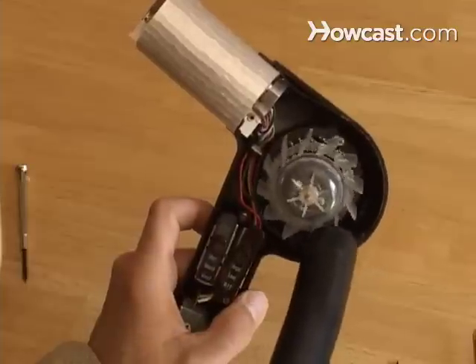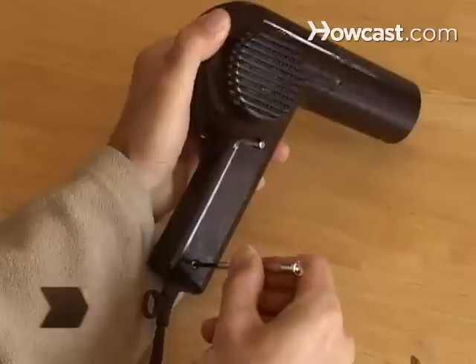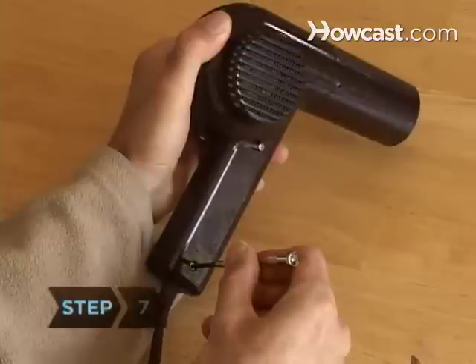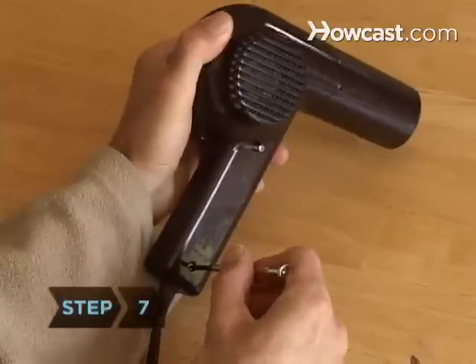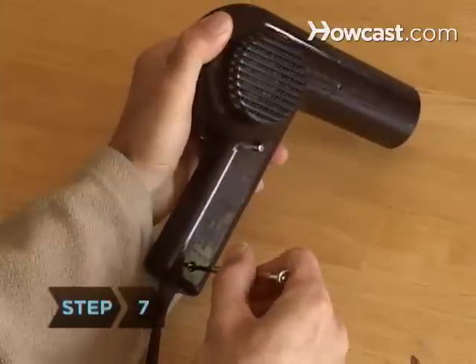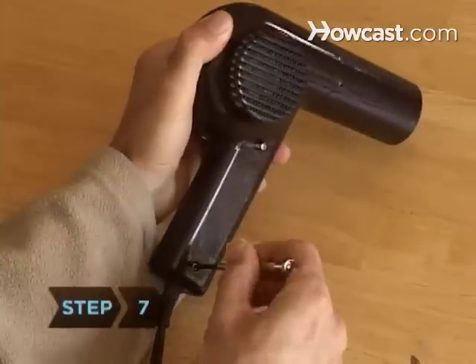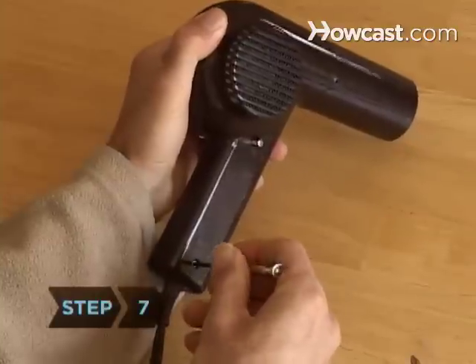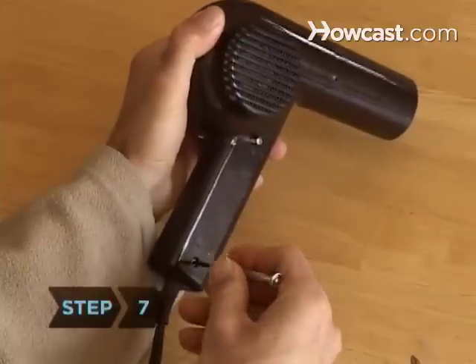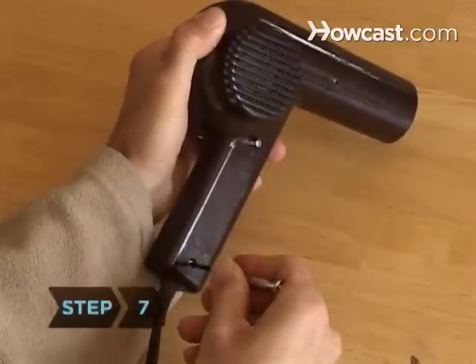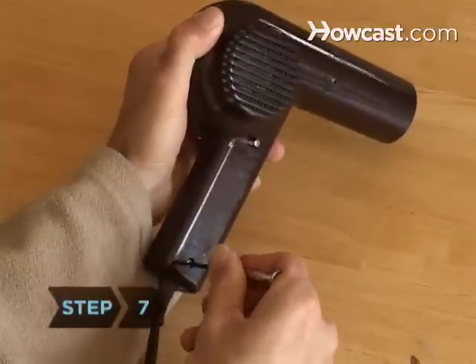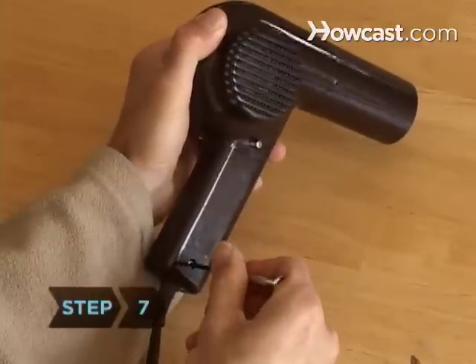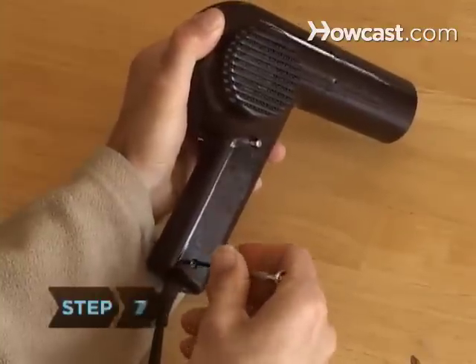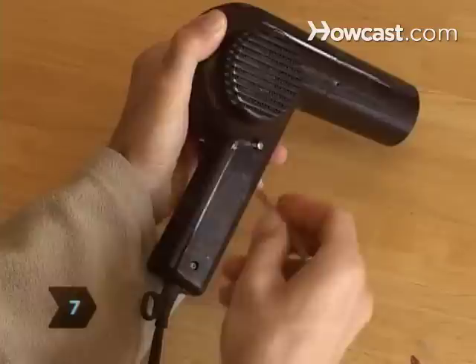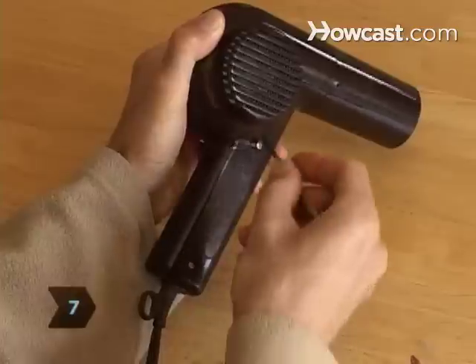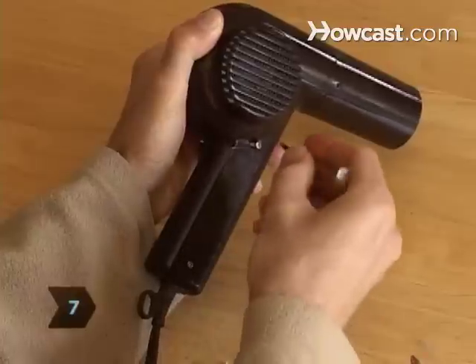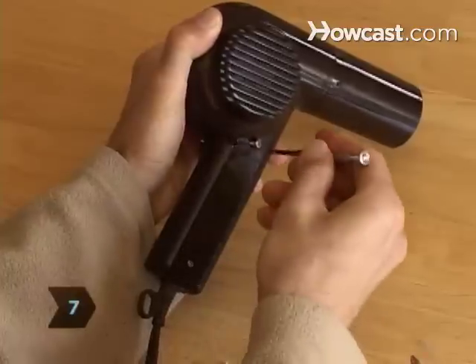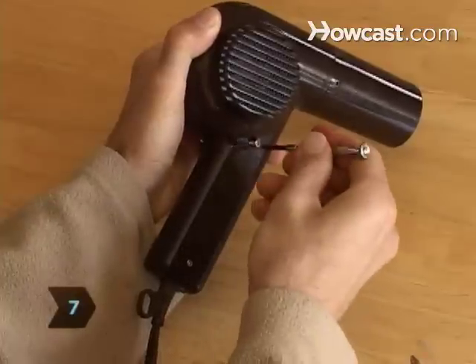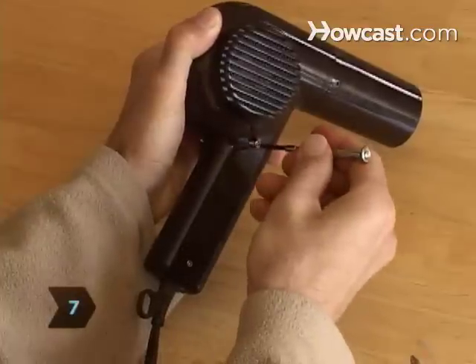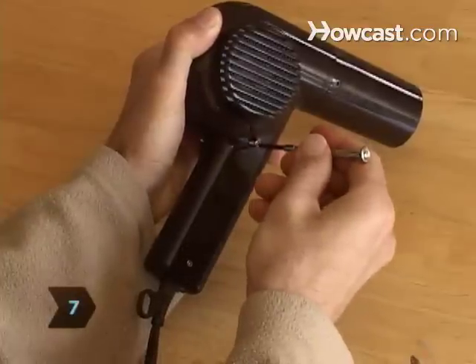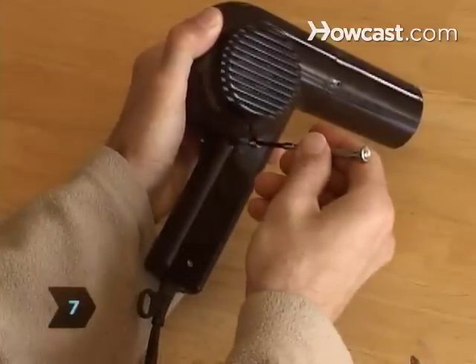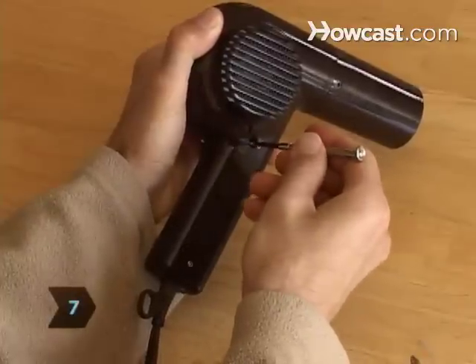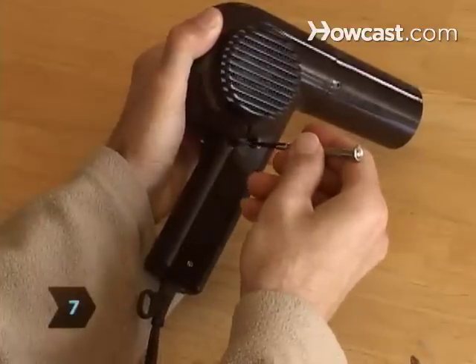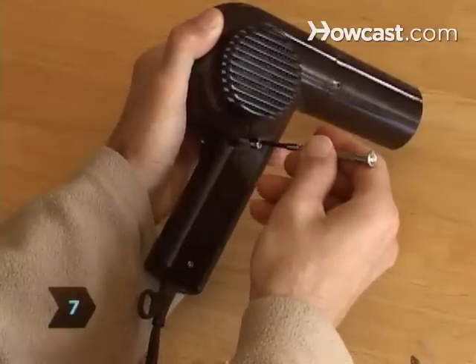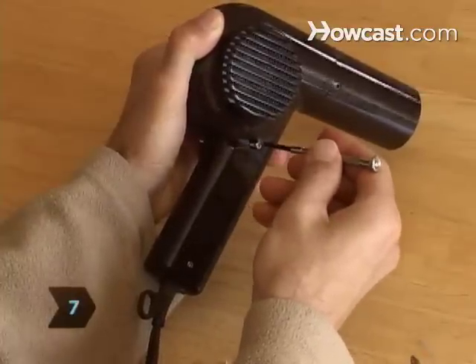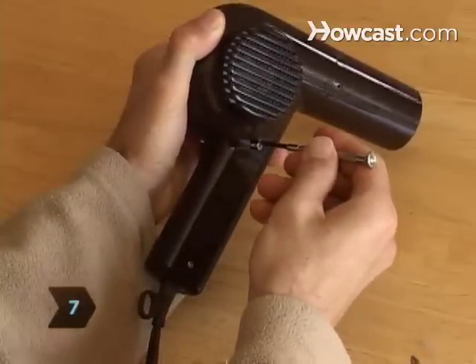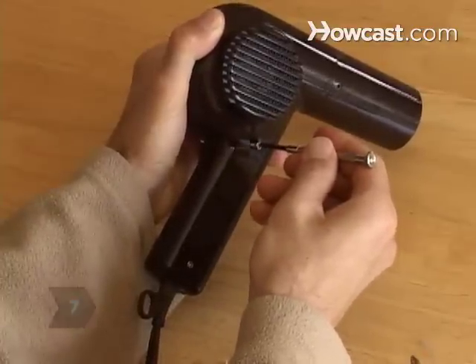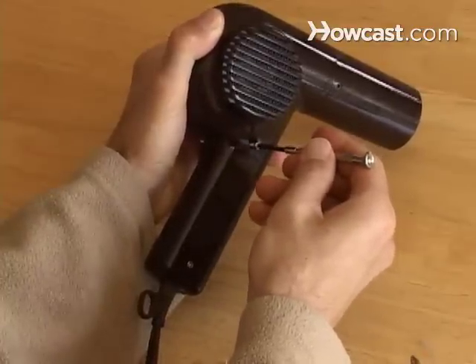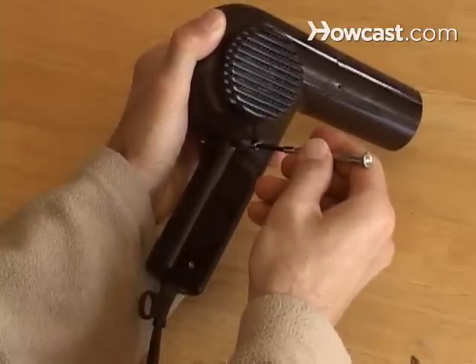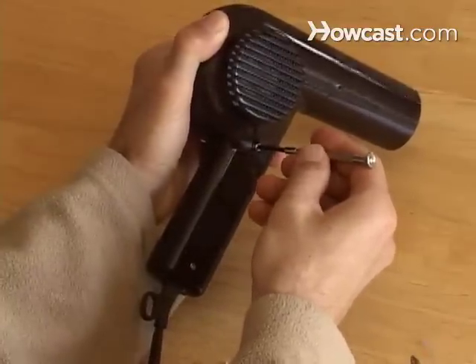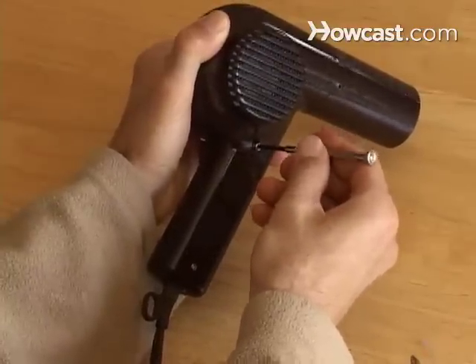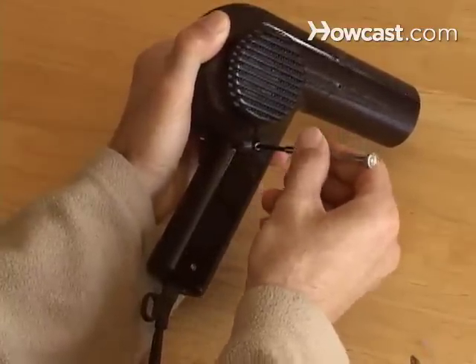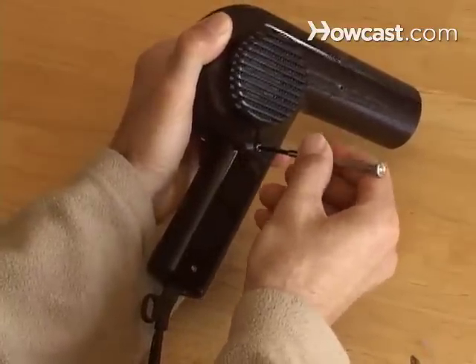Step 7: Reassemble the hair dryer. Insert the filter and reattach the wire grills. You're ready for a good hair day.